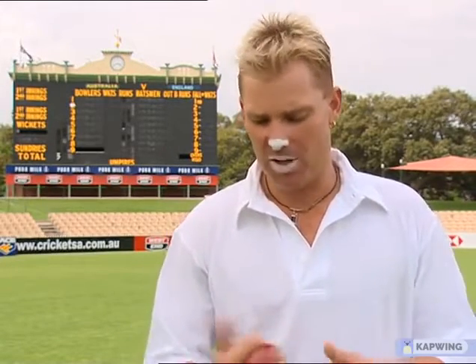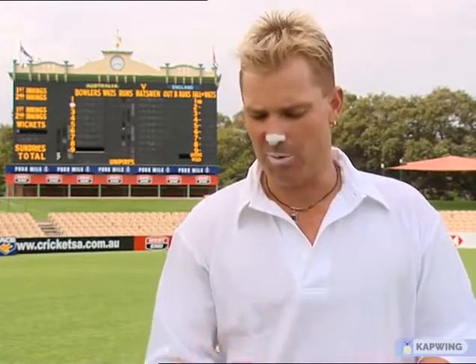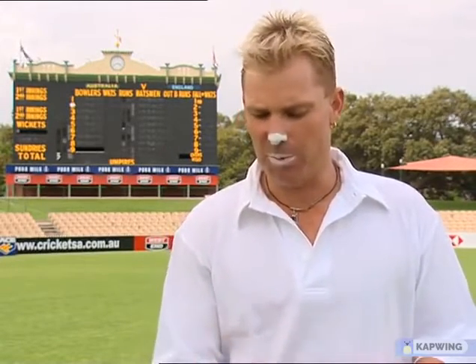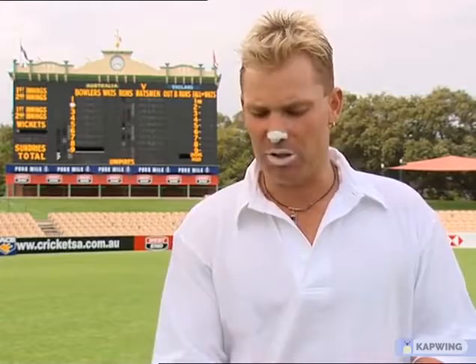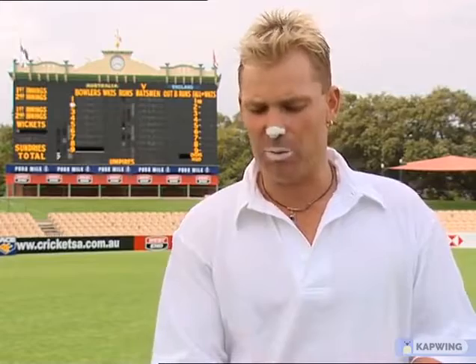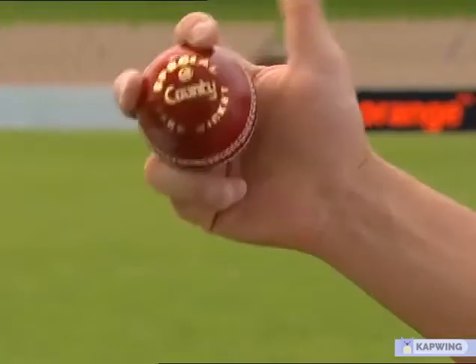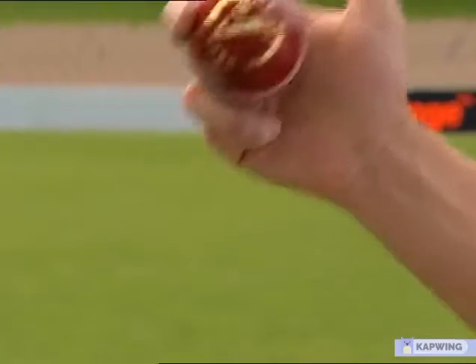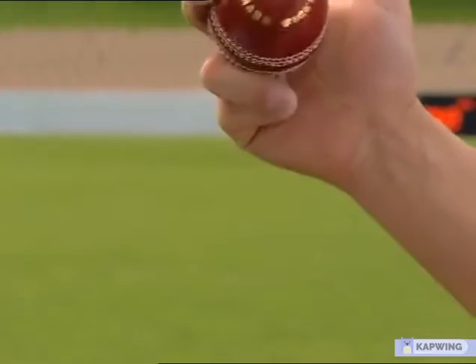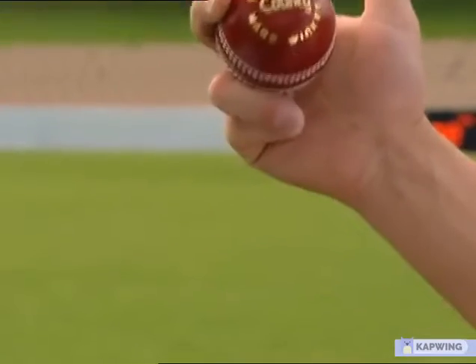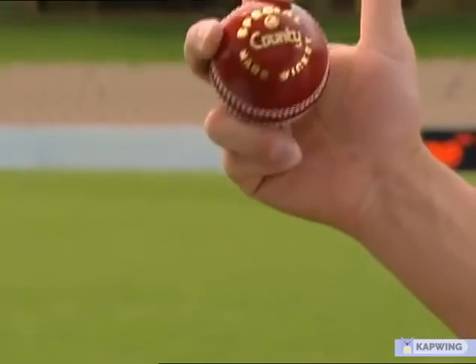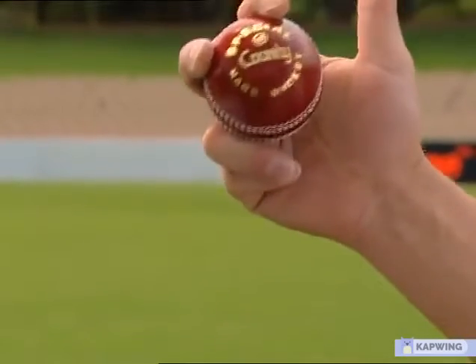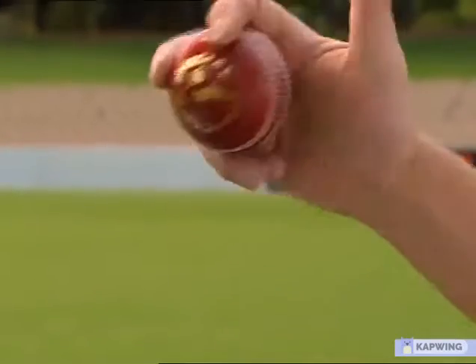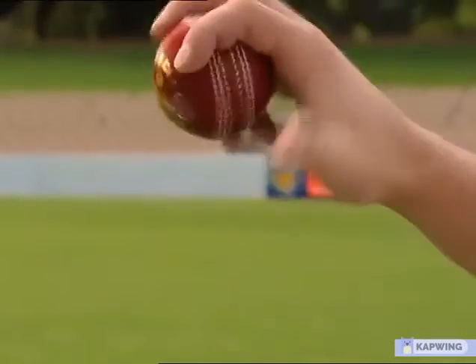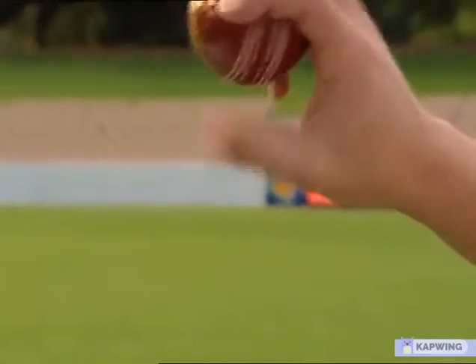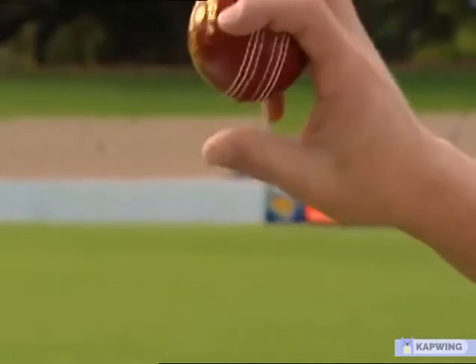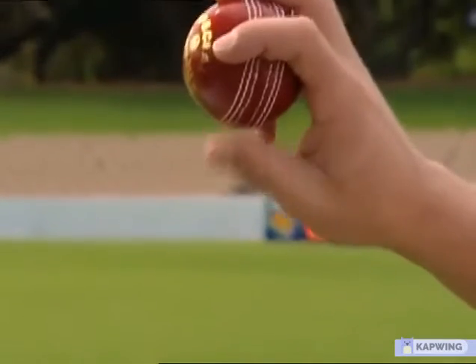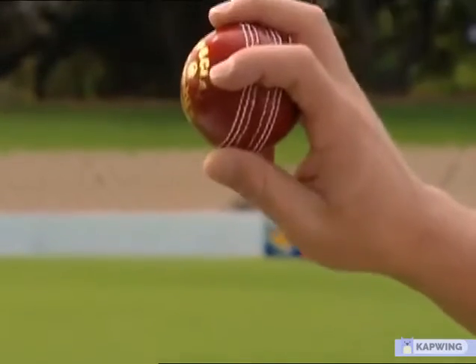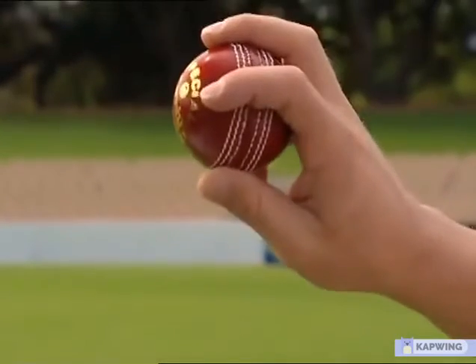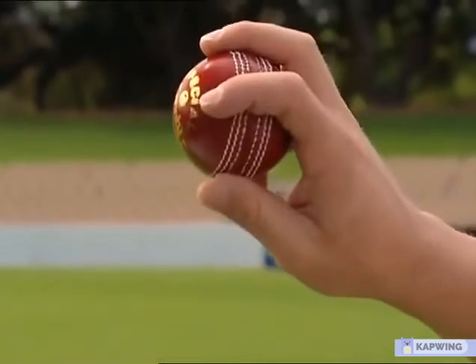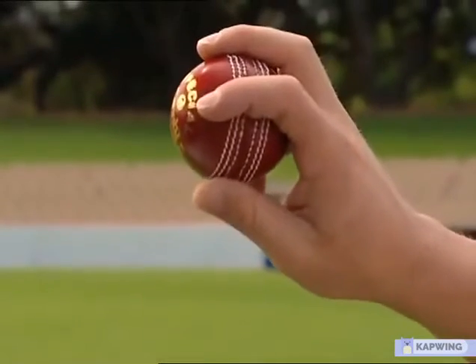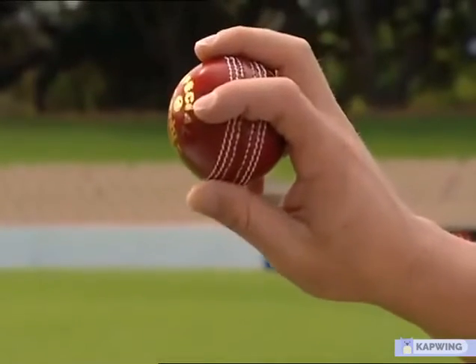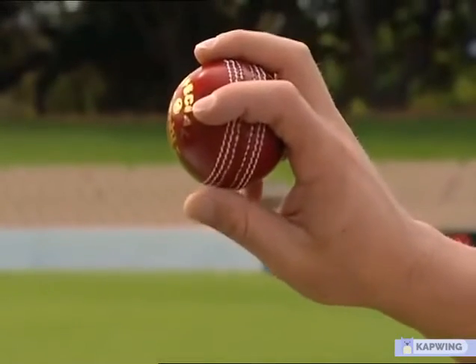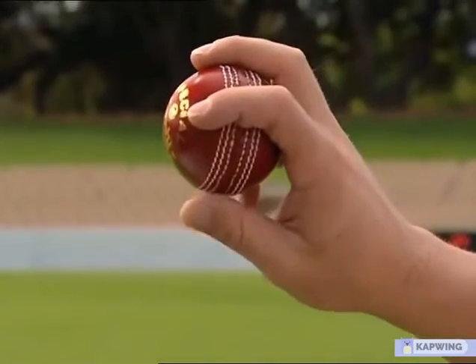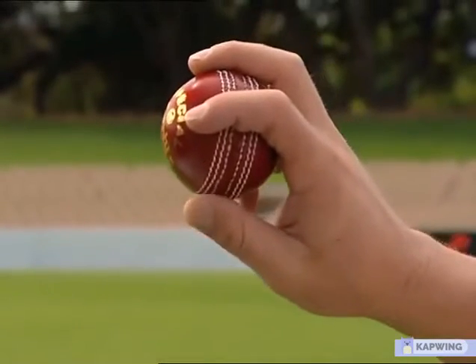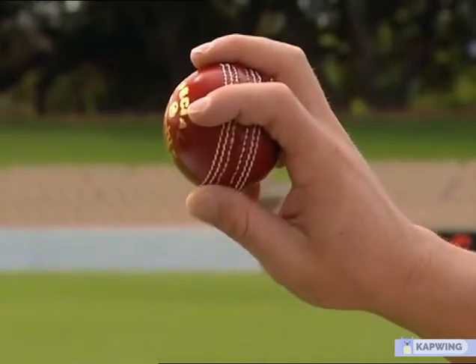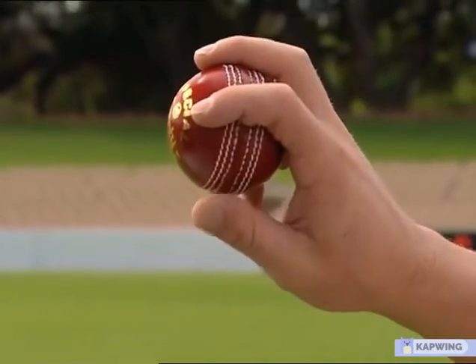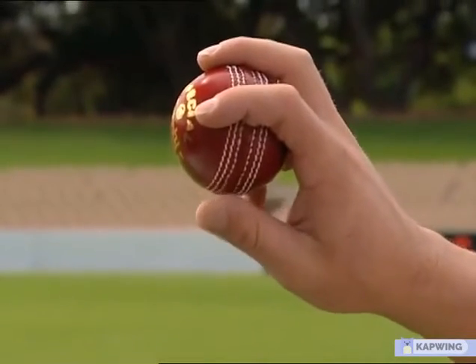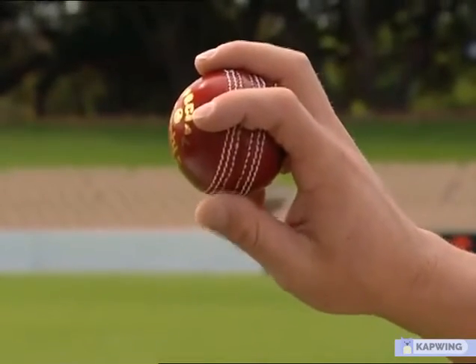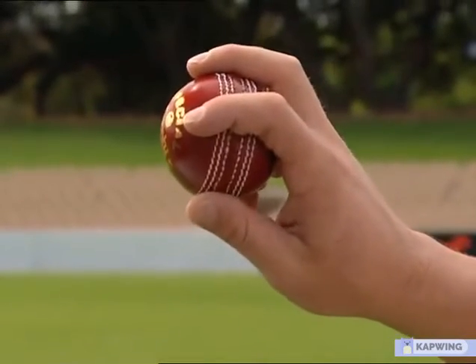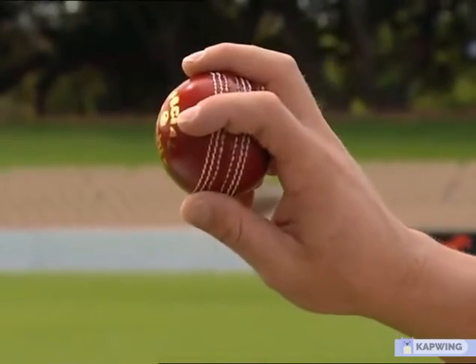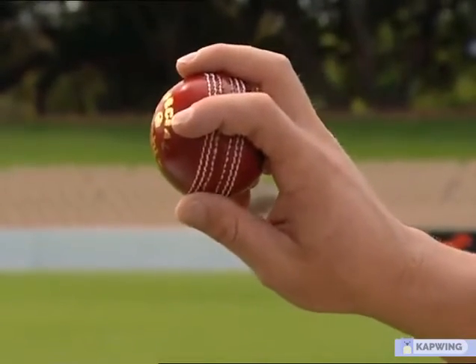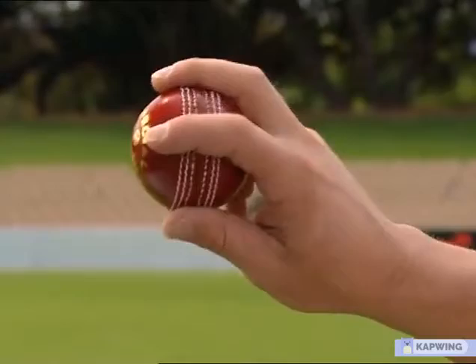The flipper is delivered with exactly the same grip, but your thumb comes into play here. You don't use your thumb on any of the other deliveries, but you use your thumb on this one.